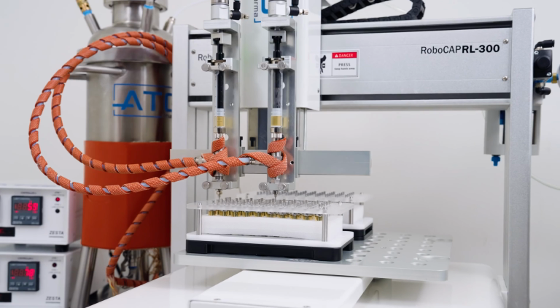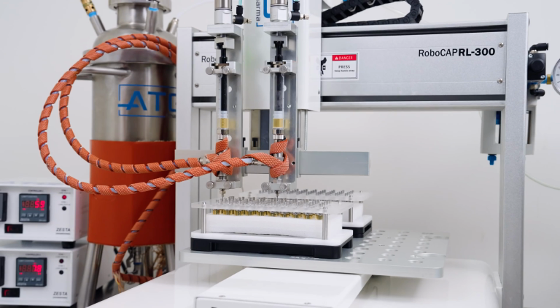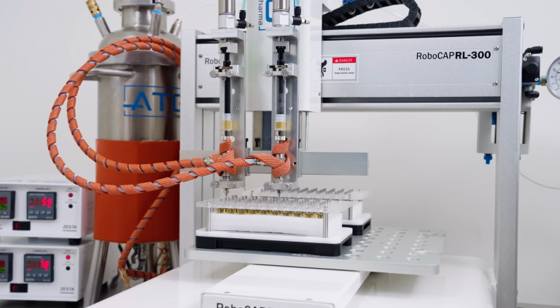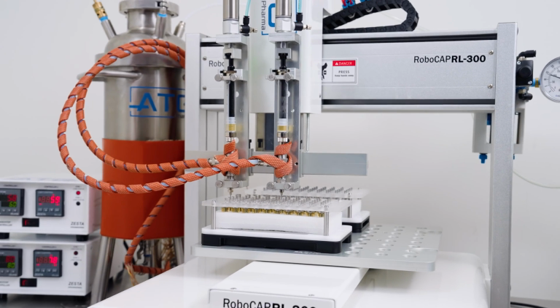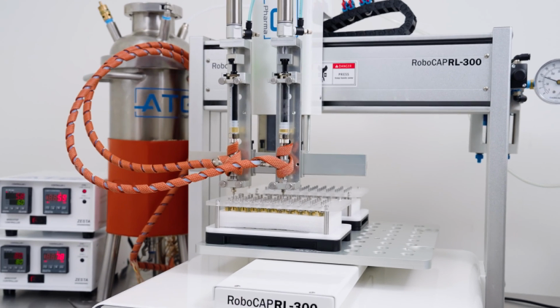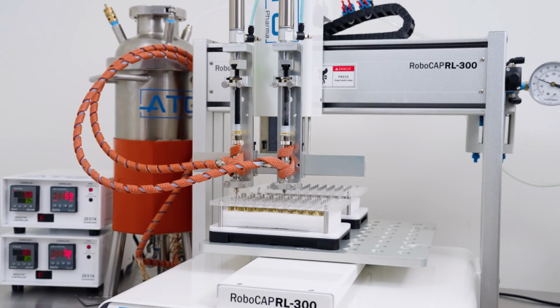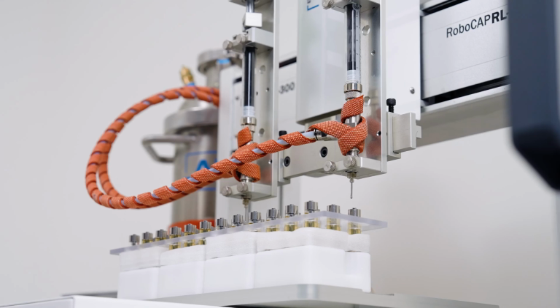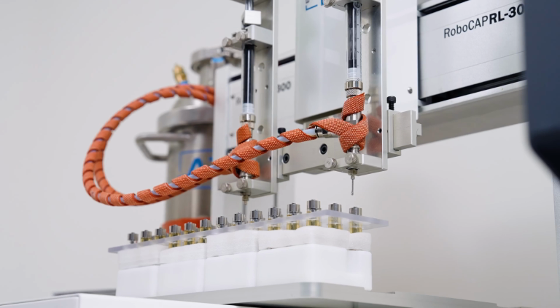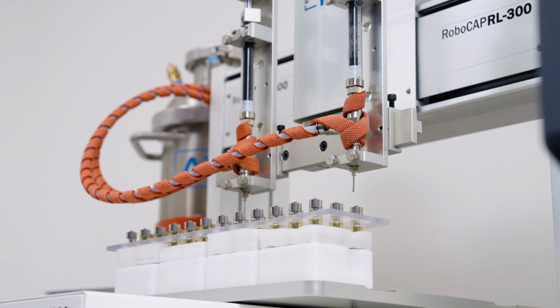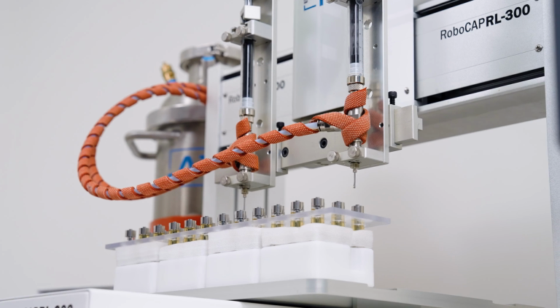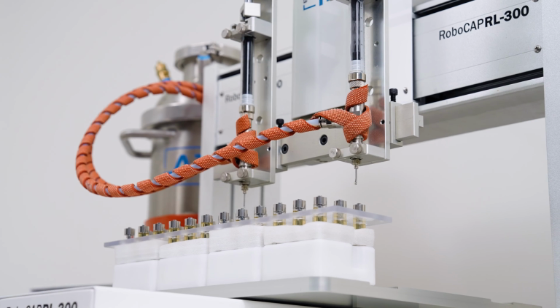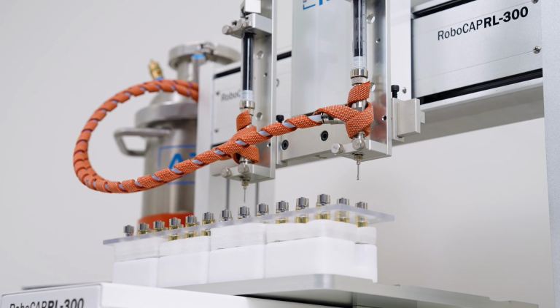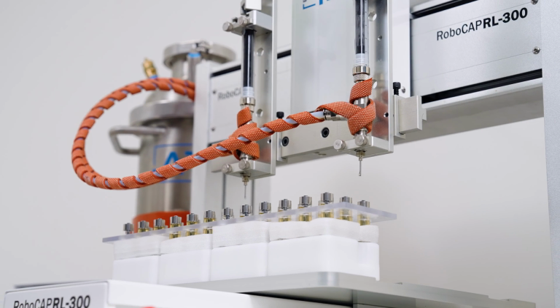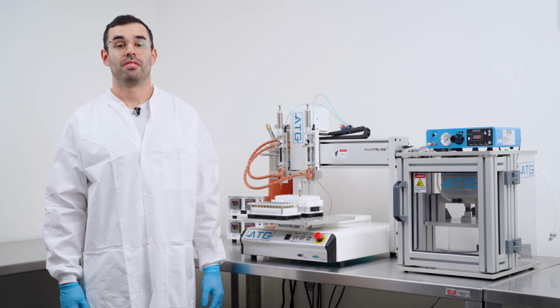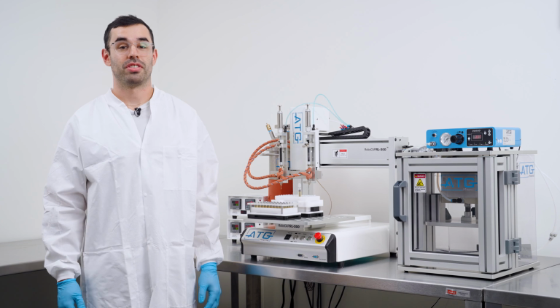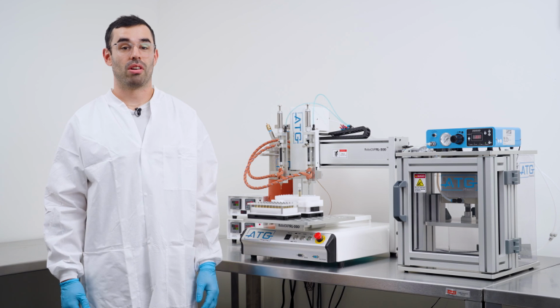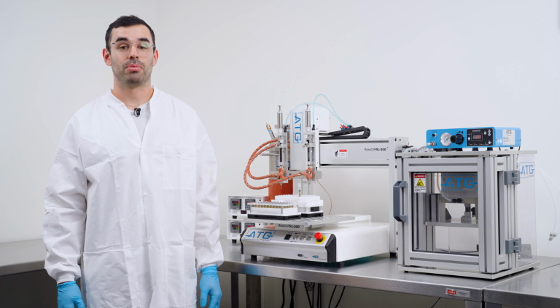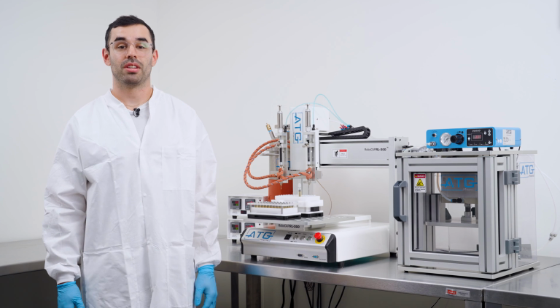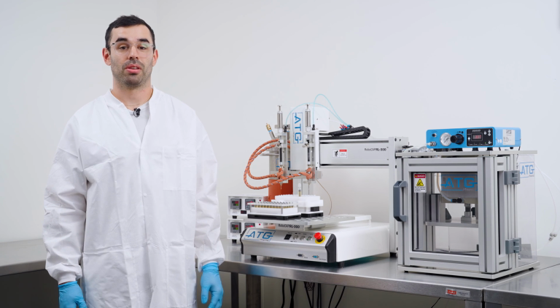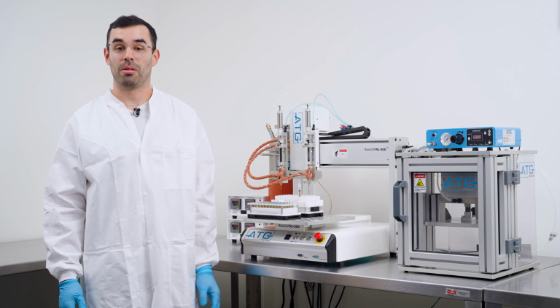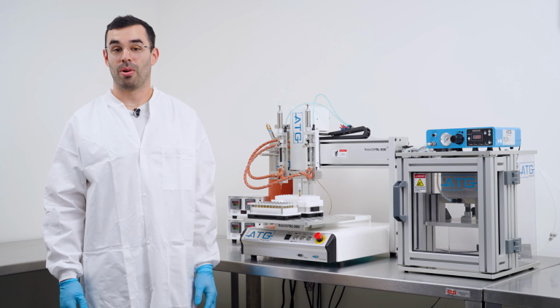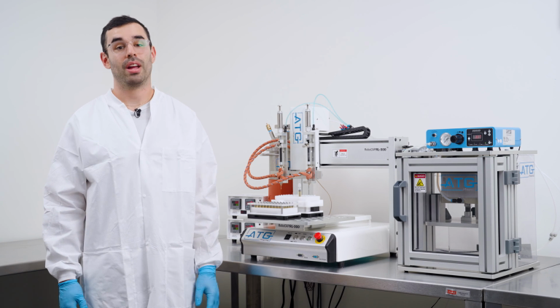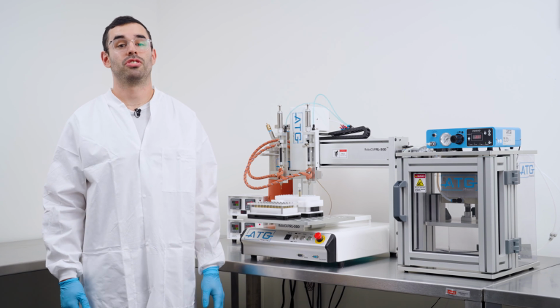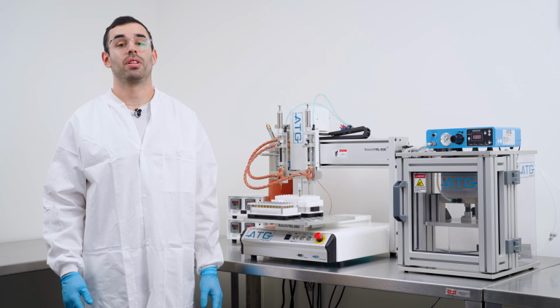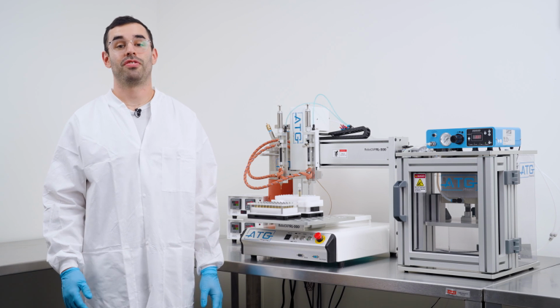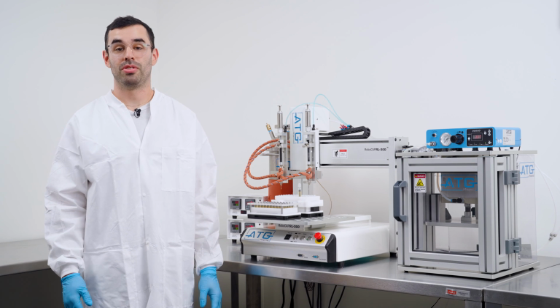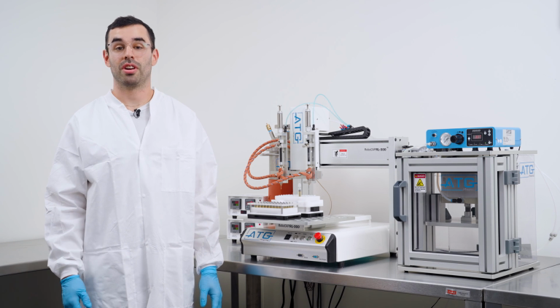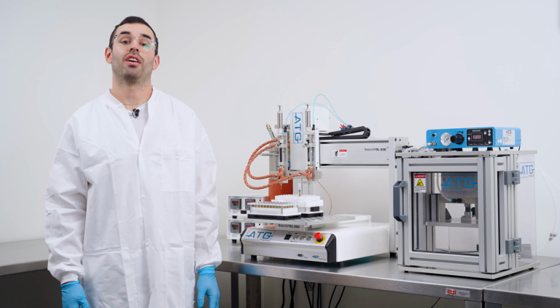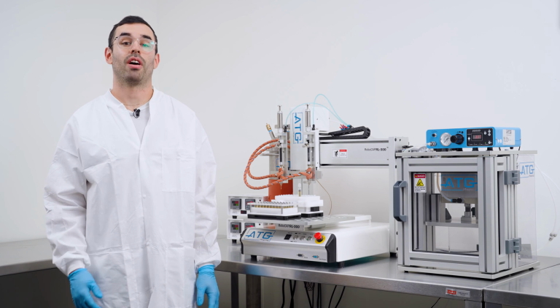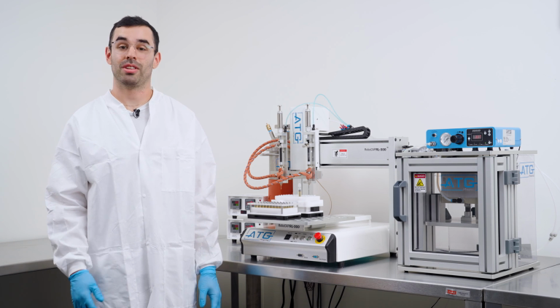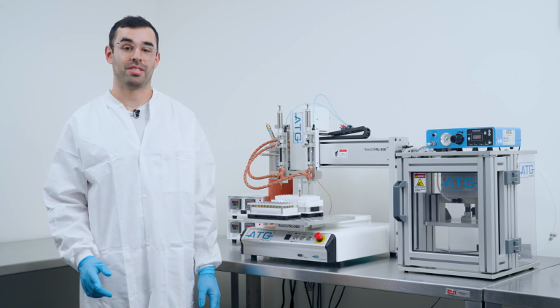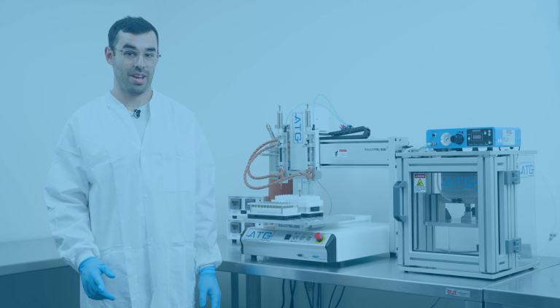At ATG Pharma, we're revolutionizing the industry. Visit our website to learn more and join the future of automation today.